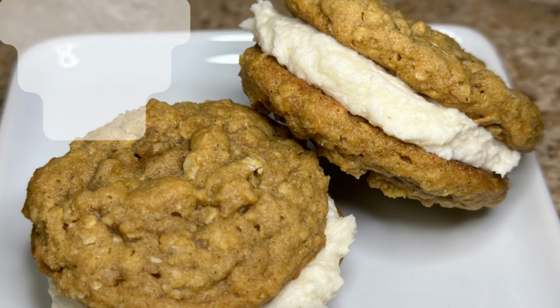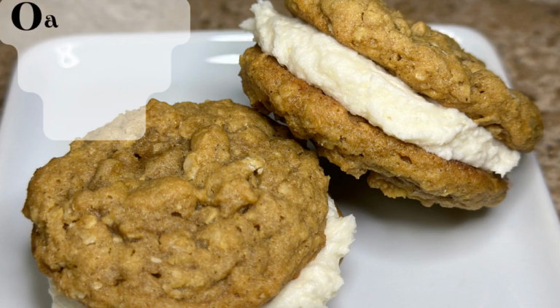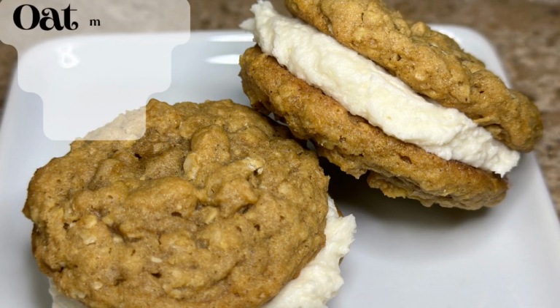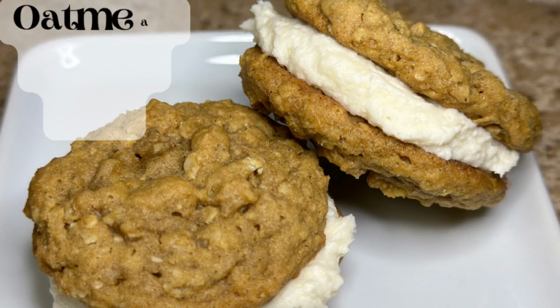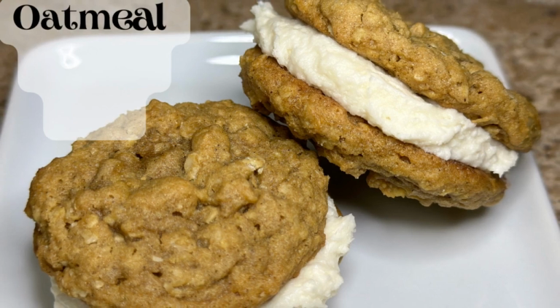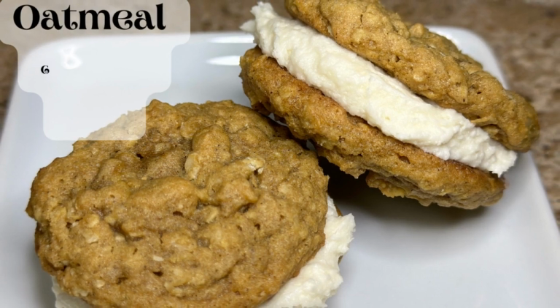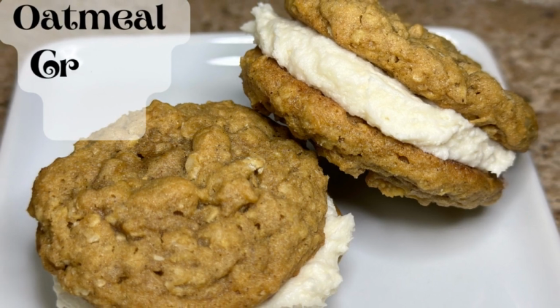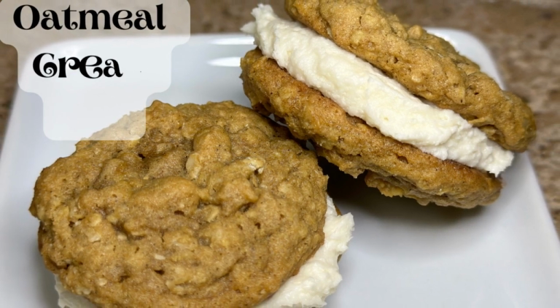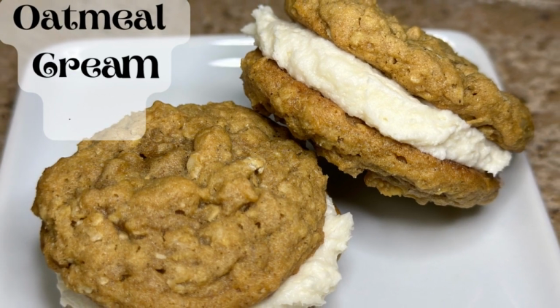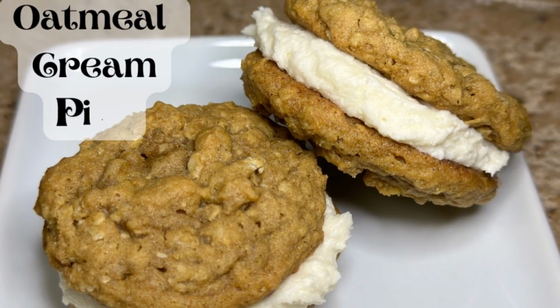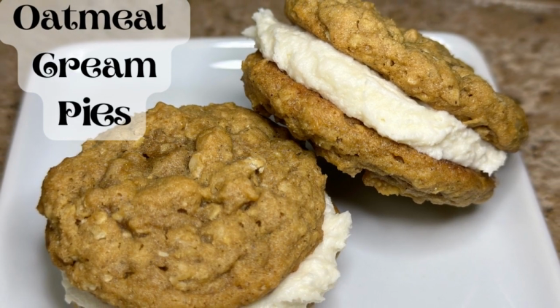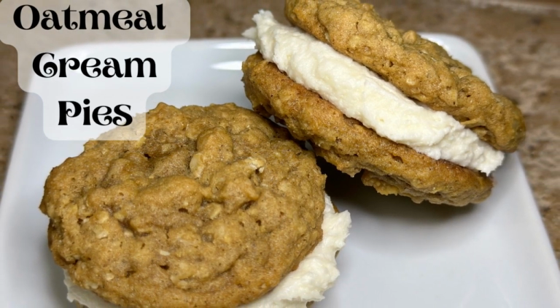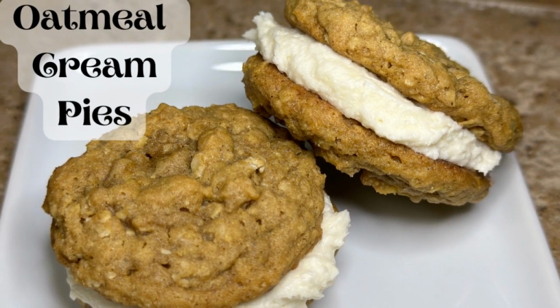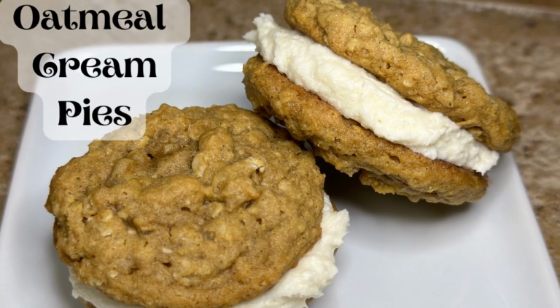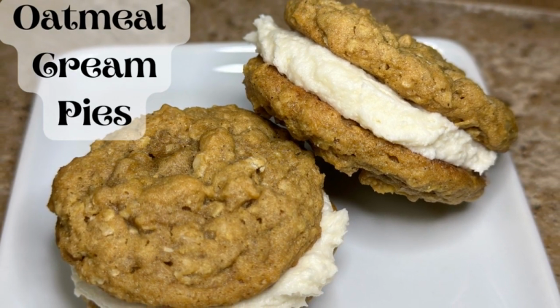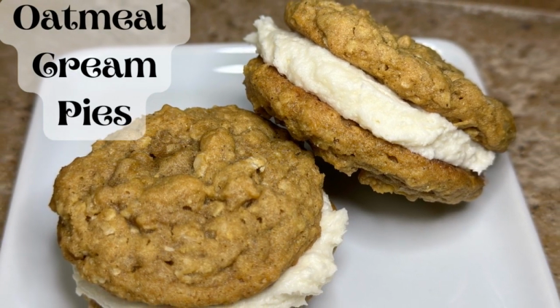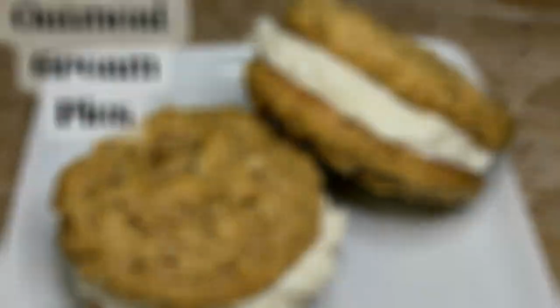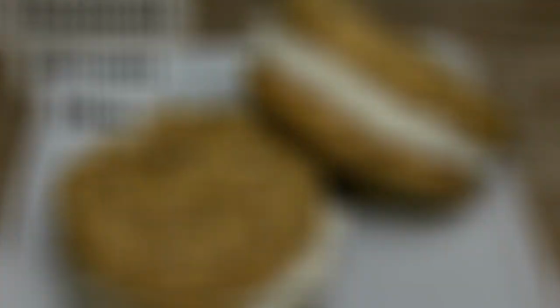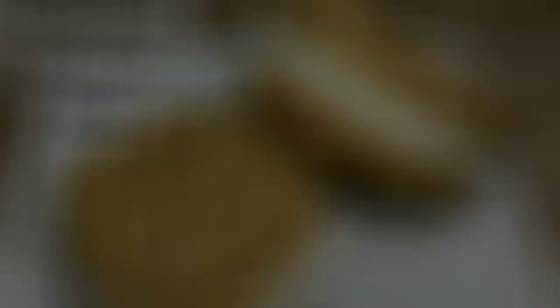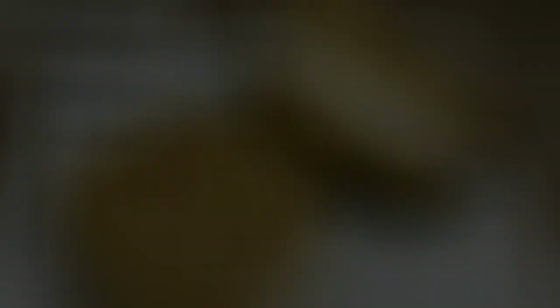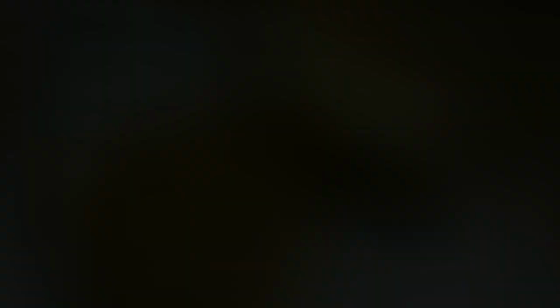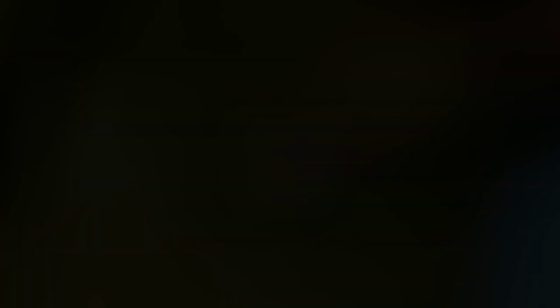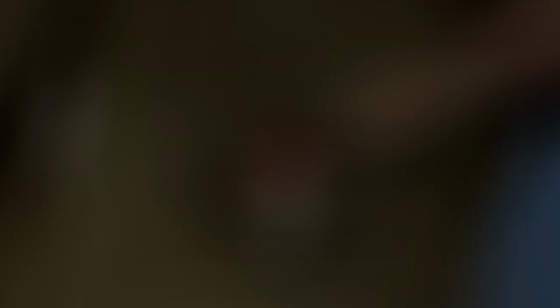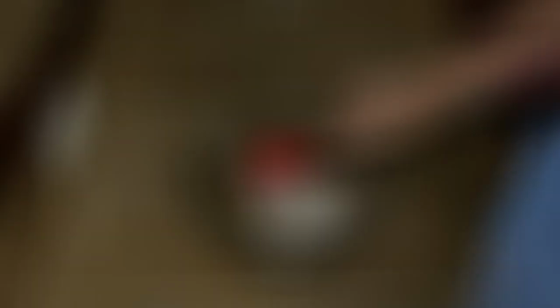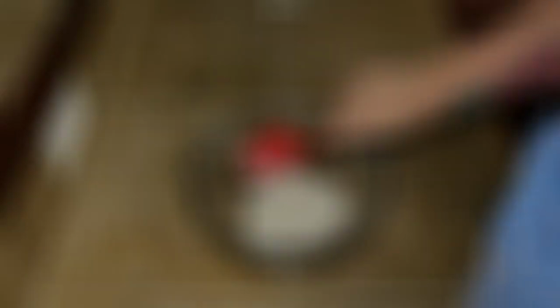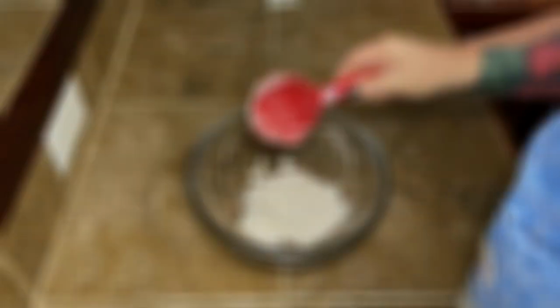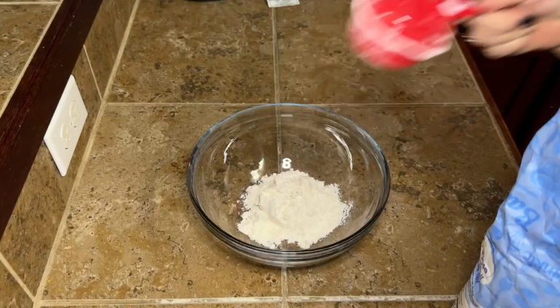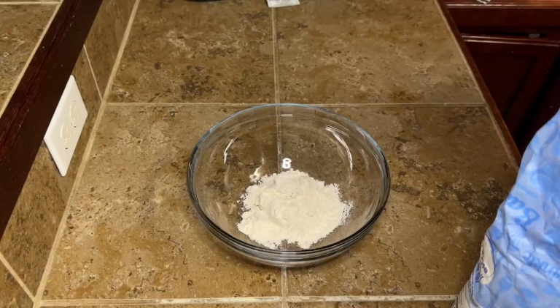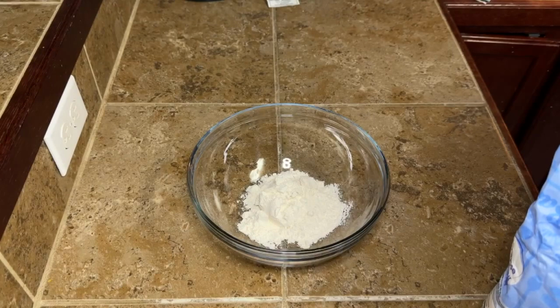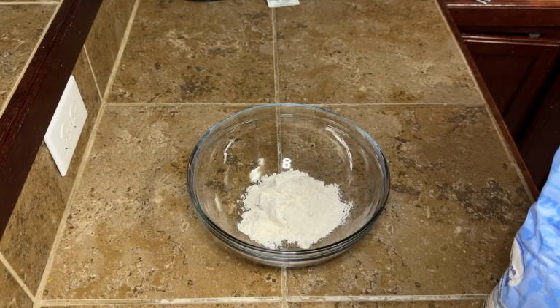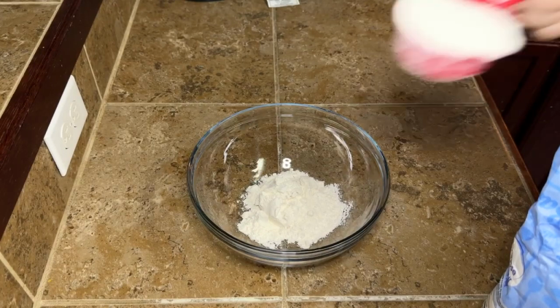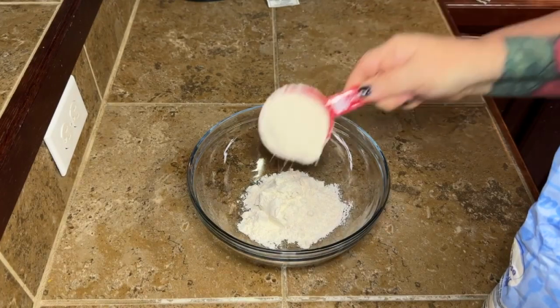Hey y'all, today we're making homemade oatmeal cream pies. I'm so excited about this one.